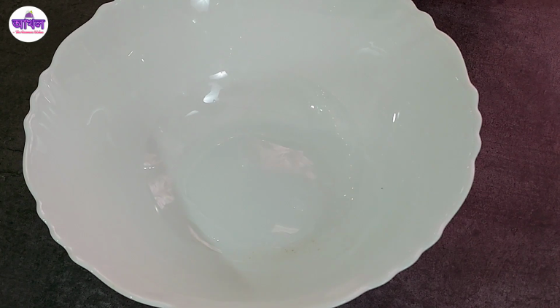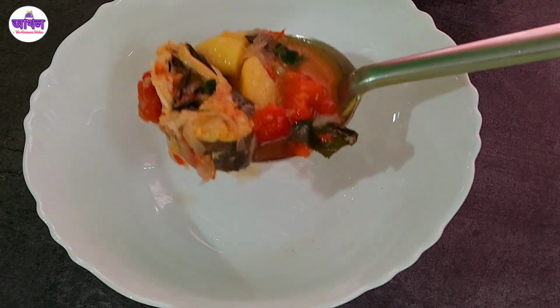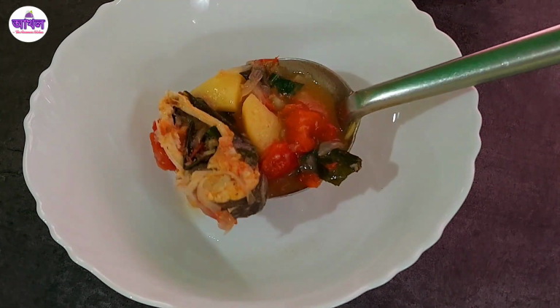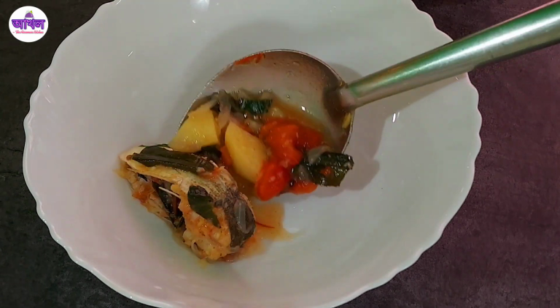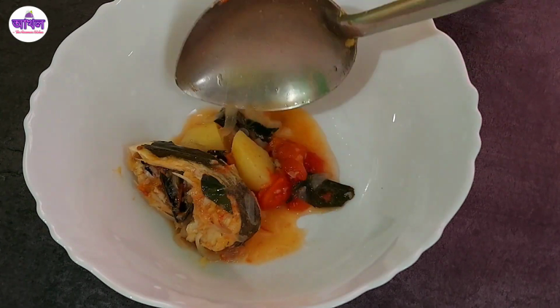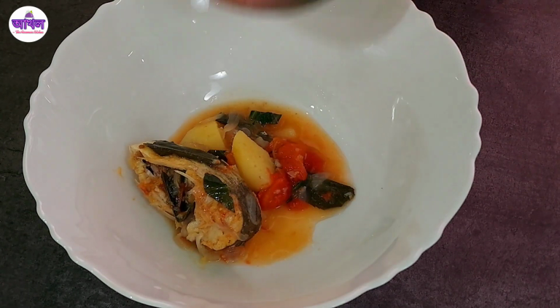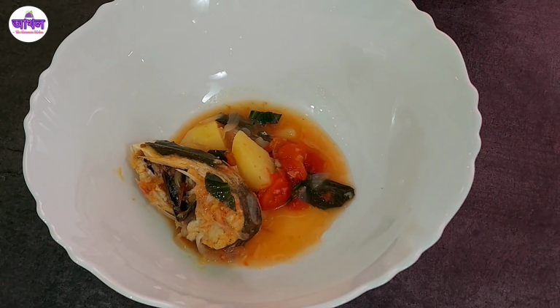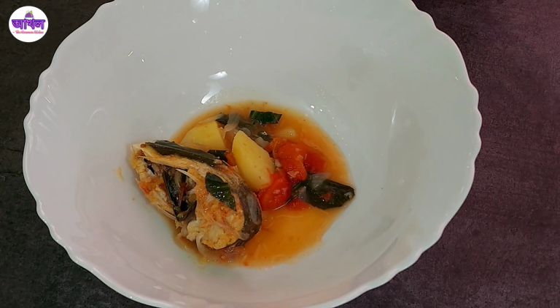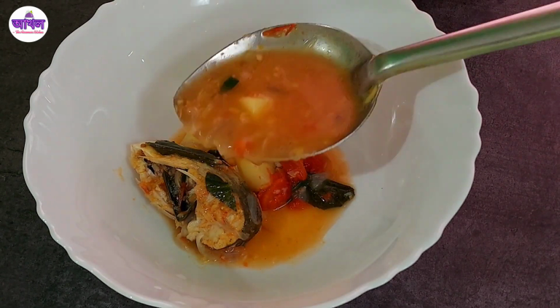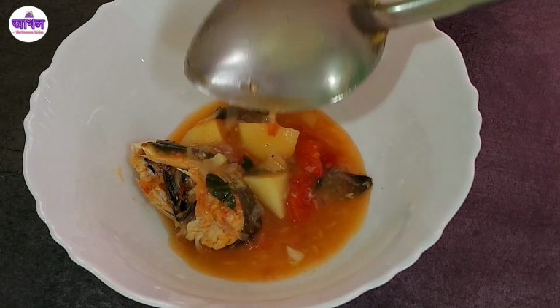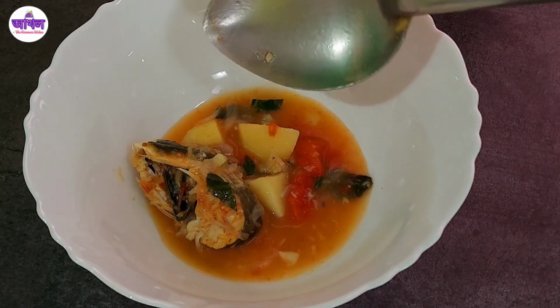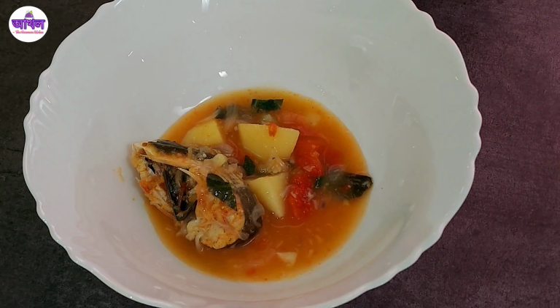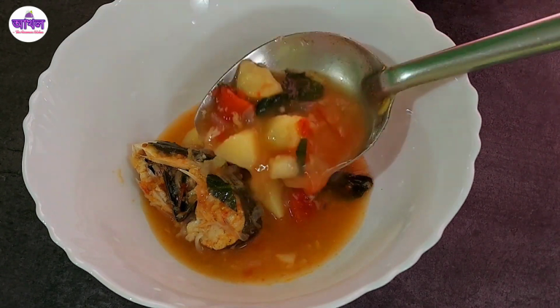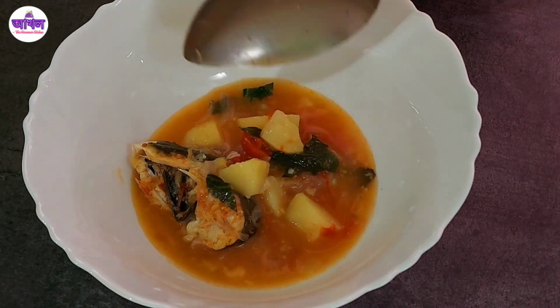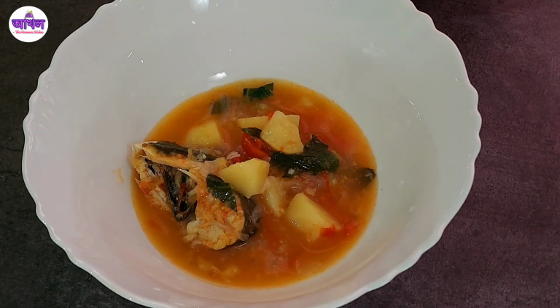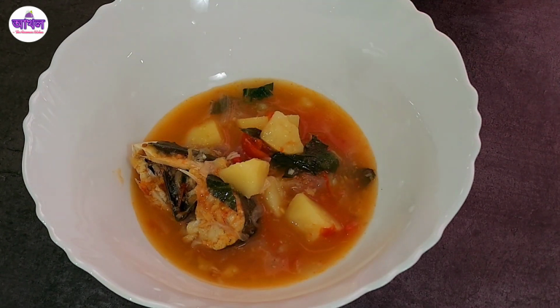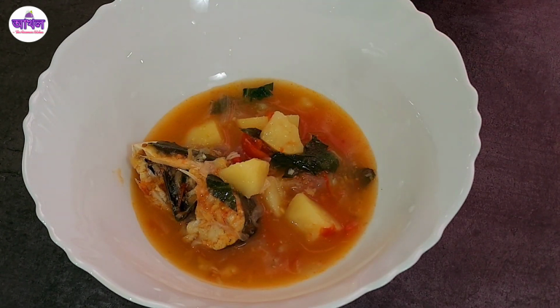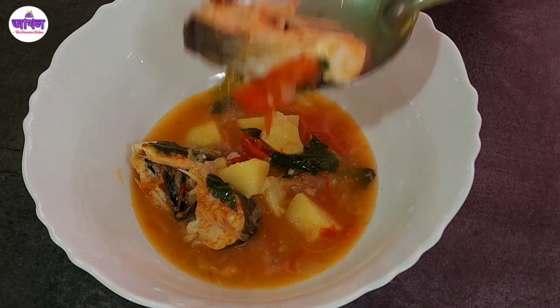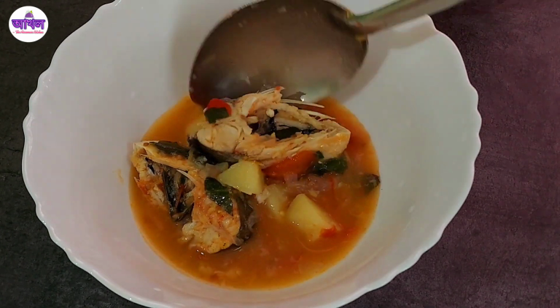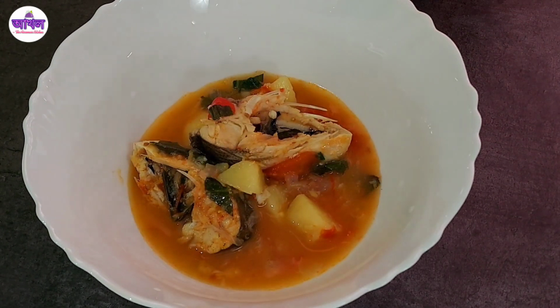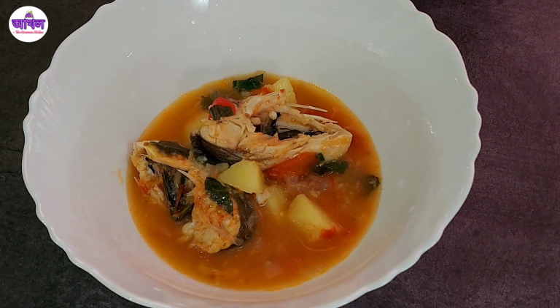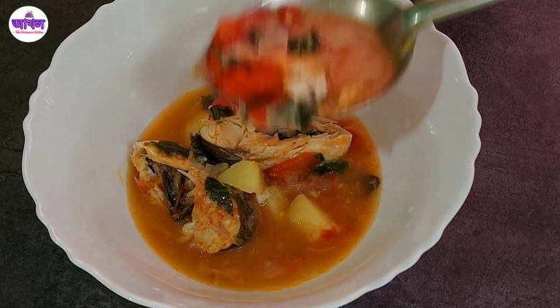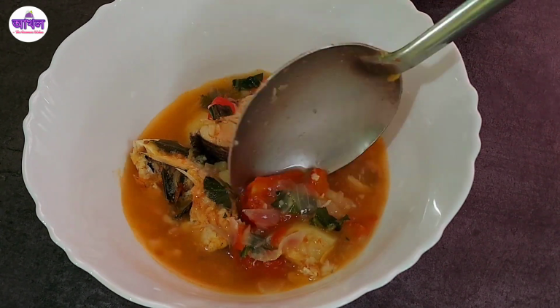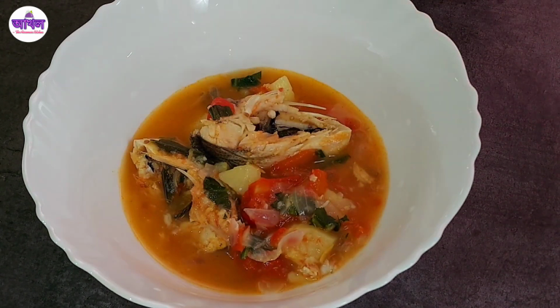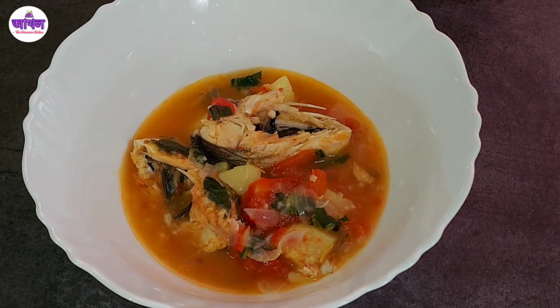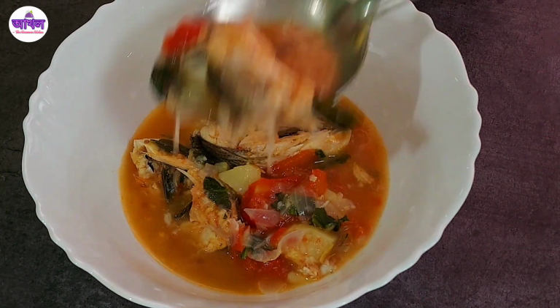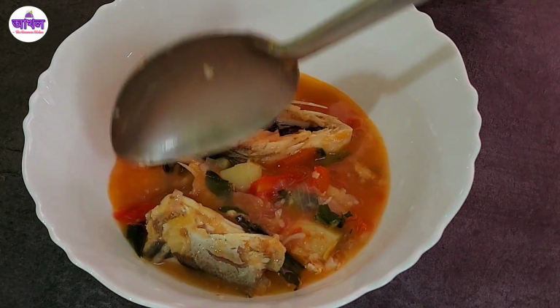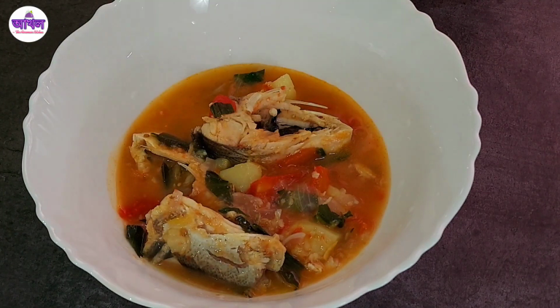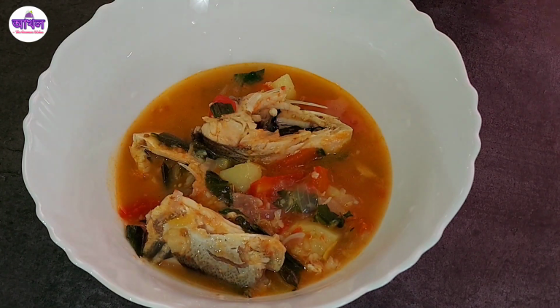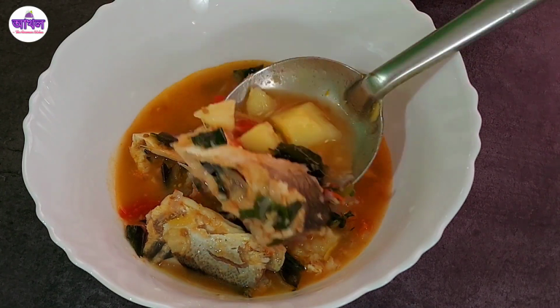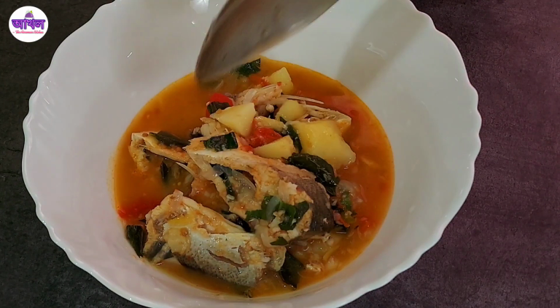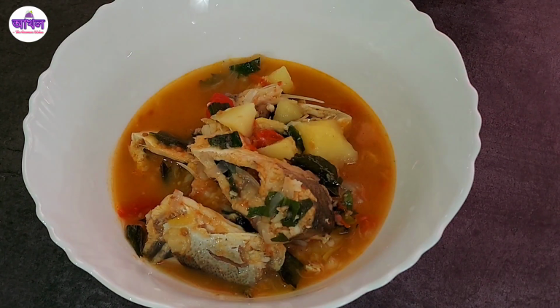Hello! In this video, I am very excited about this recipe.